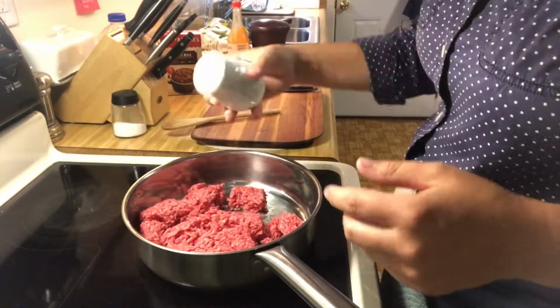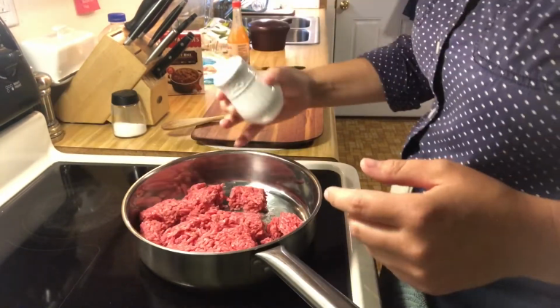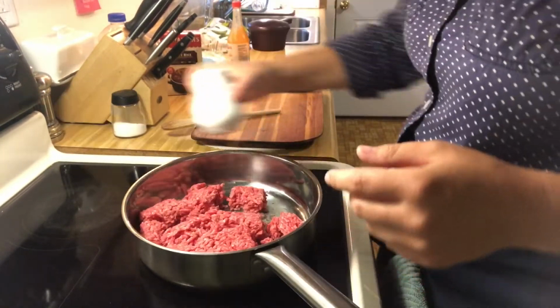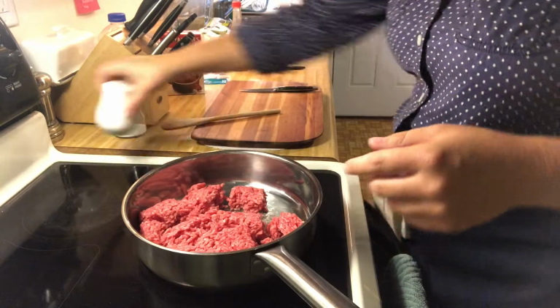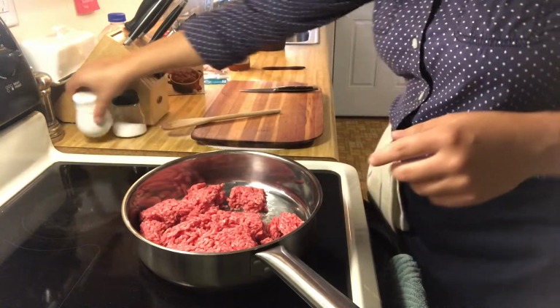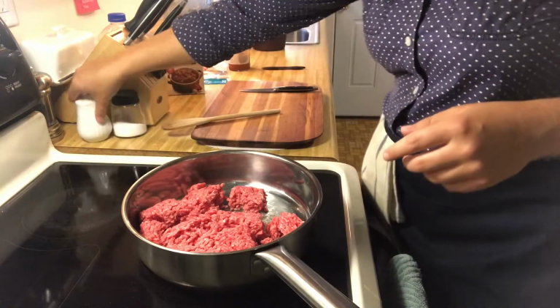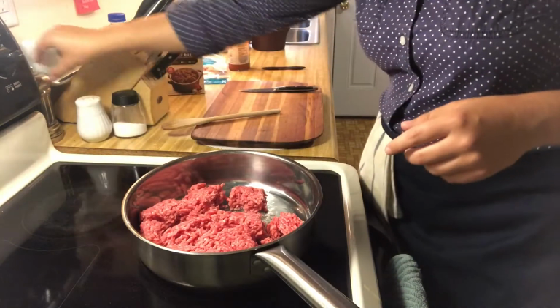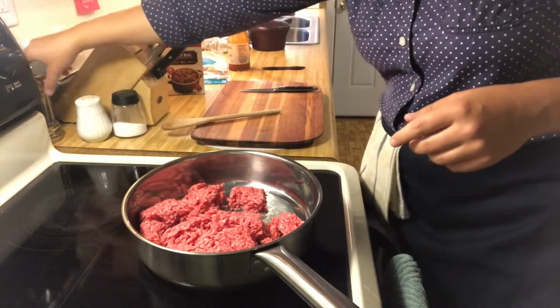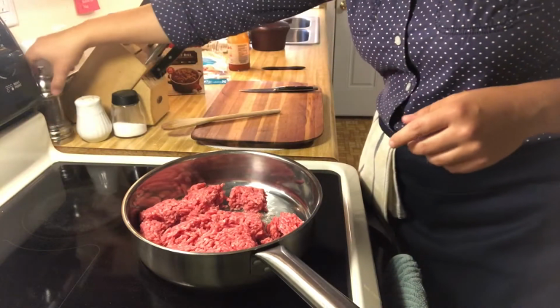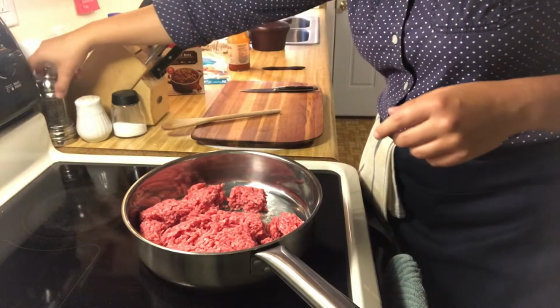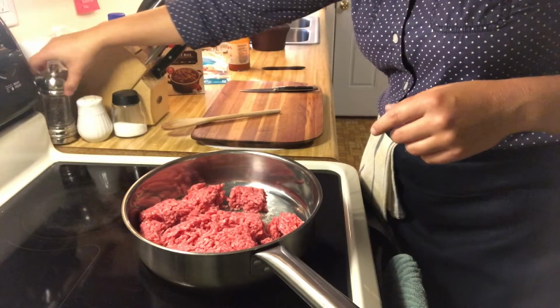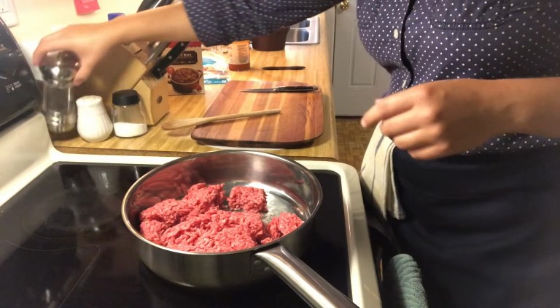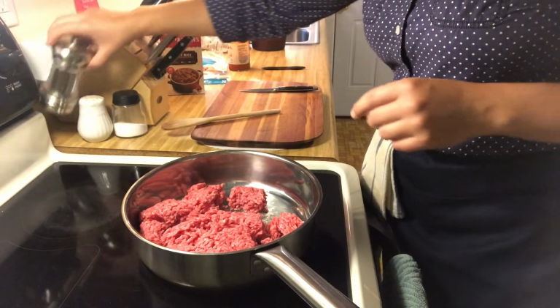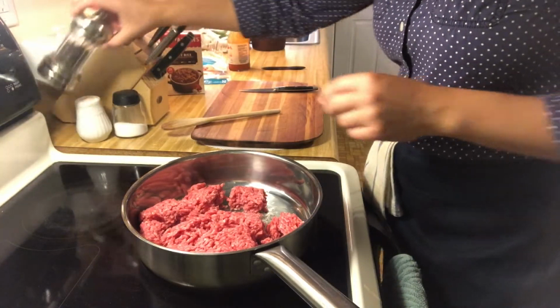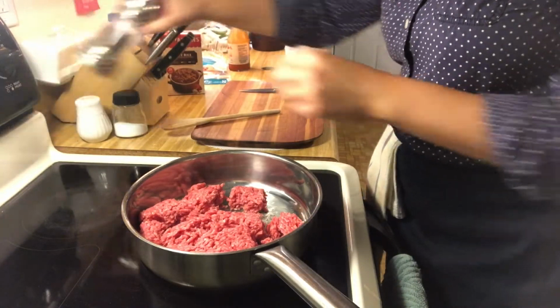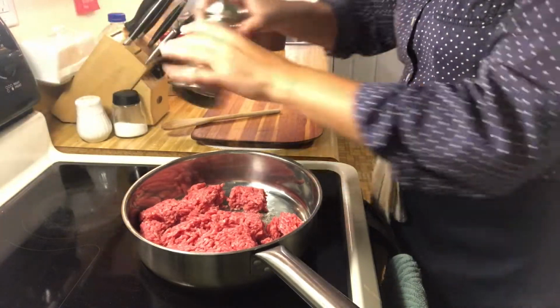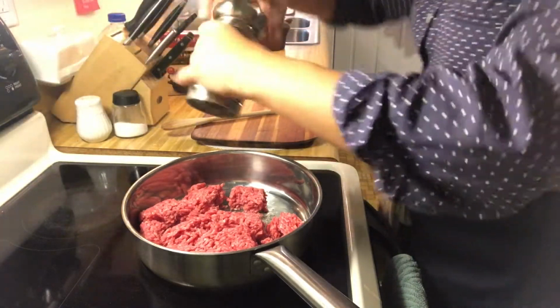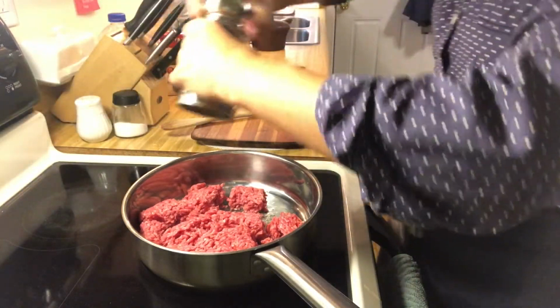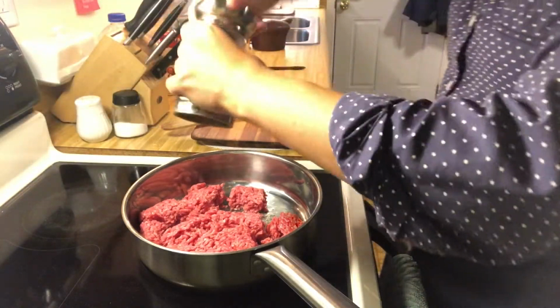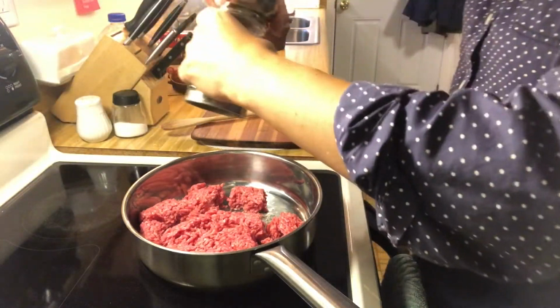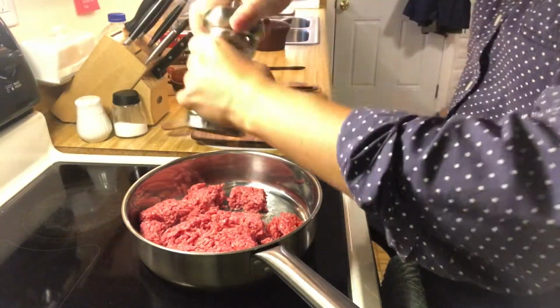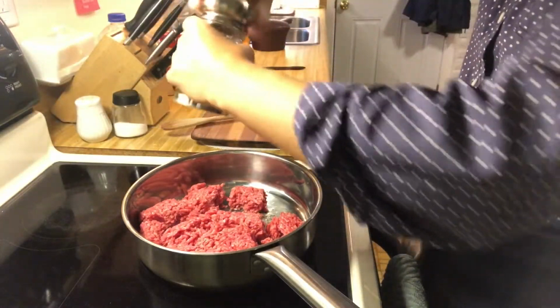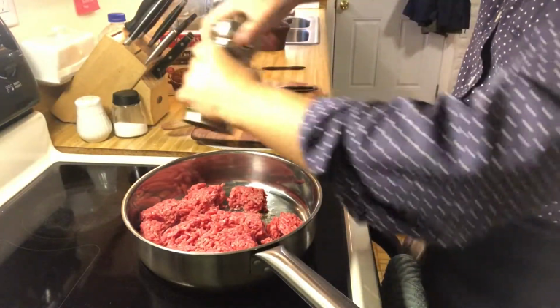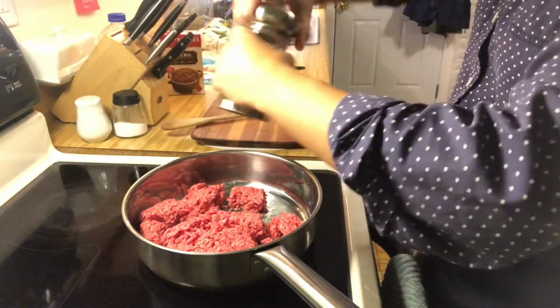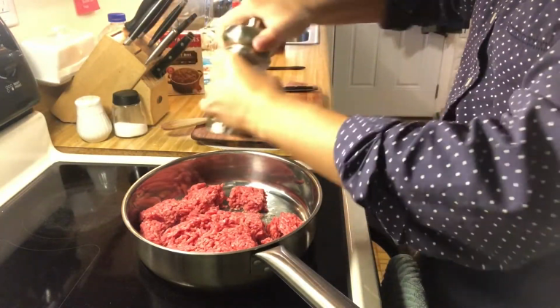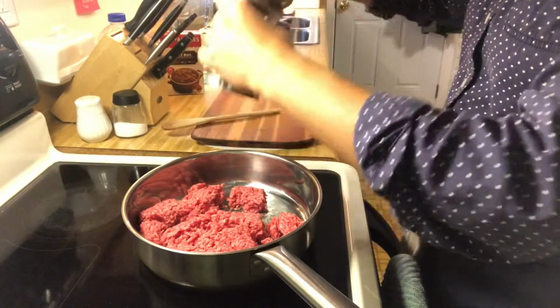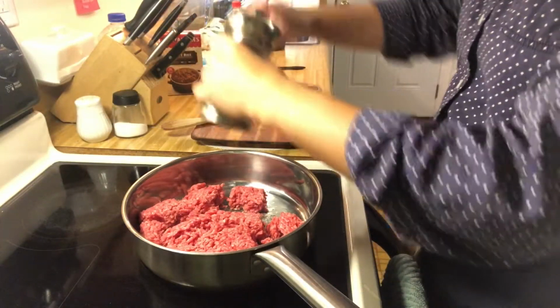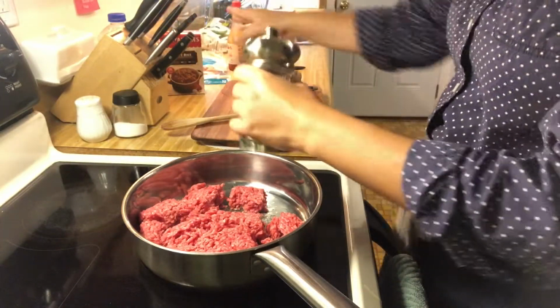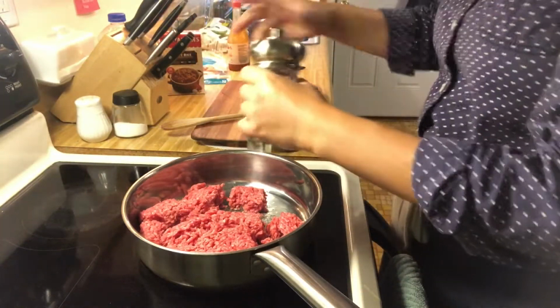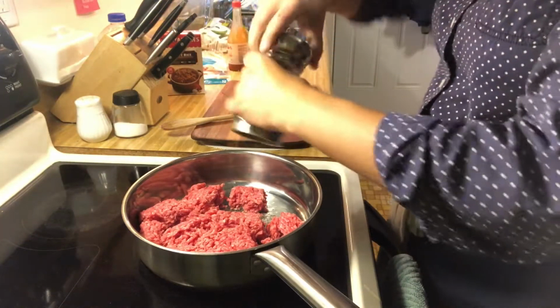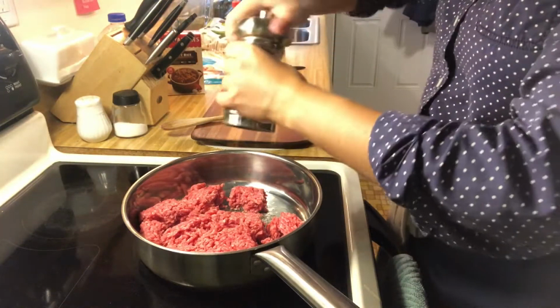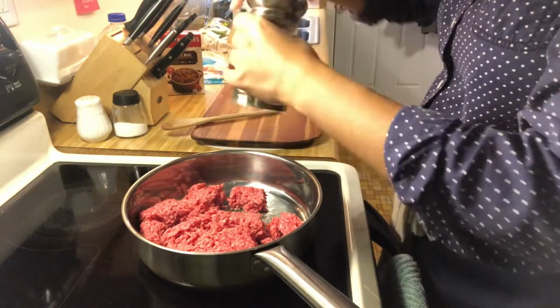We'll add a little bit of flavor to that beef in addition to what the dirty rice spice mix will add.